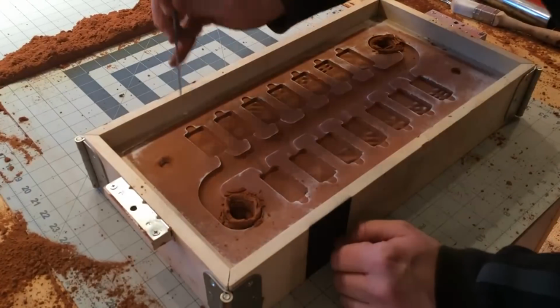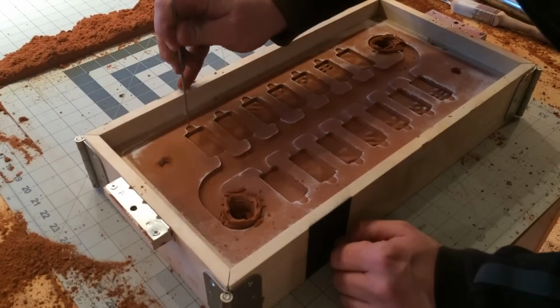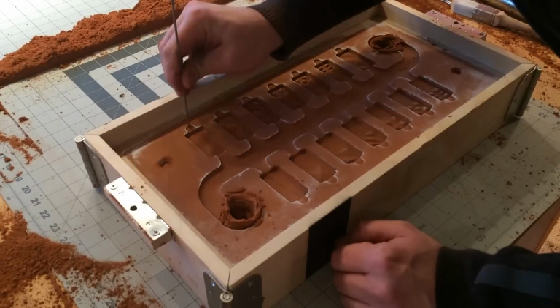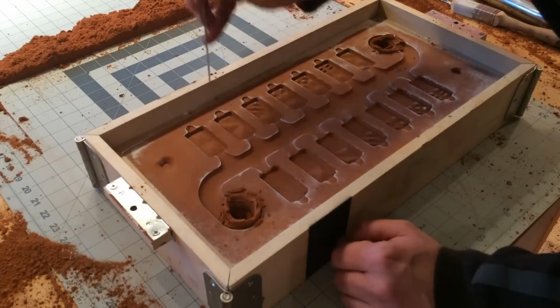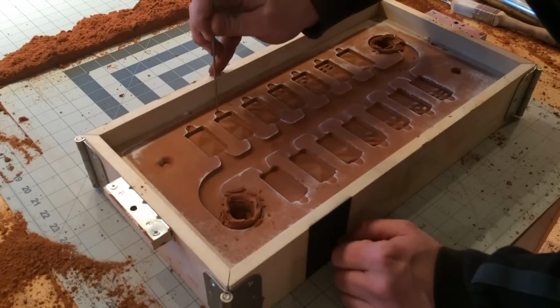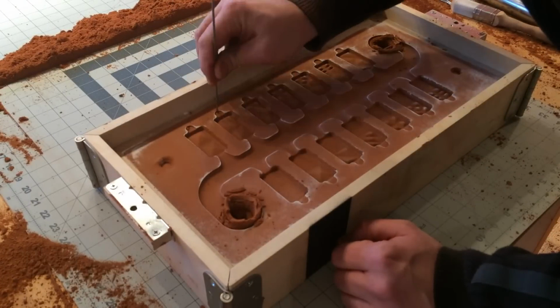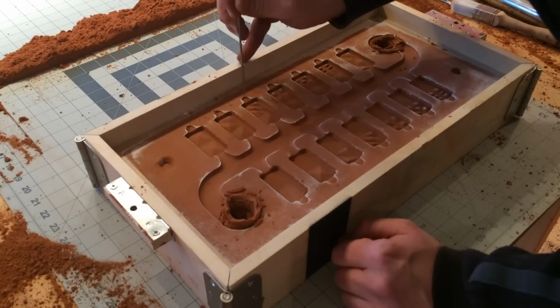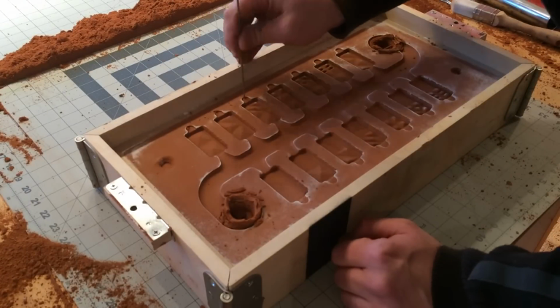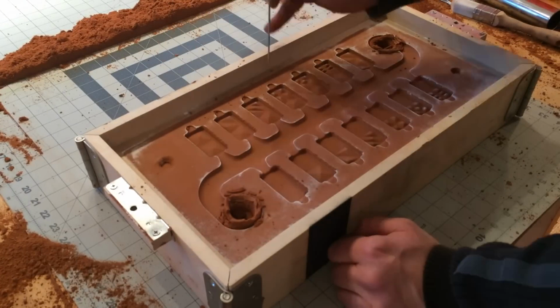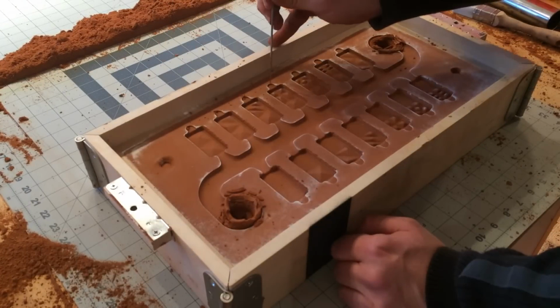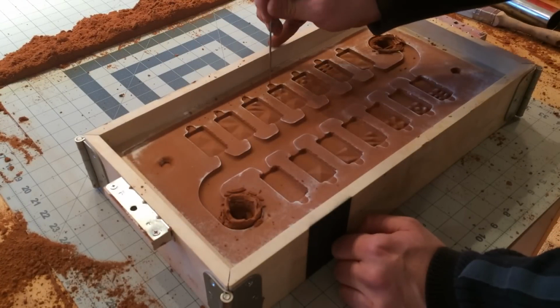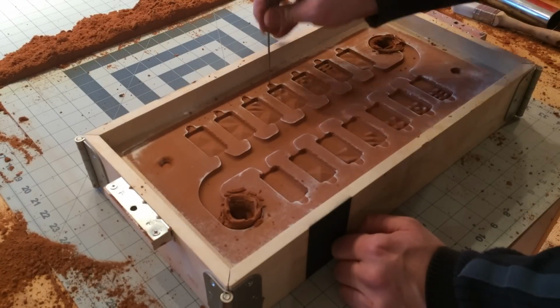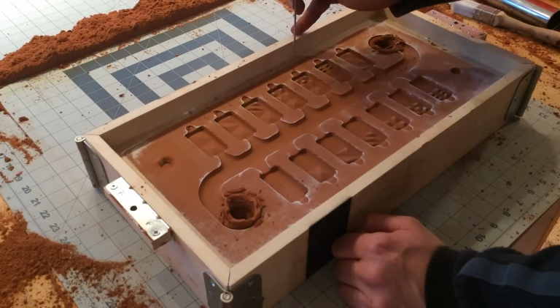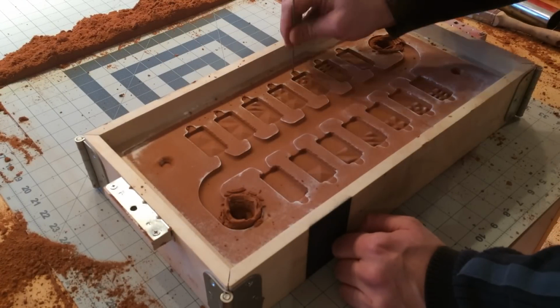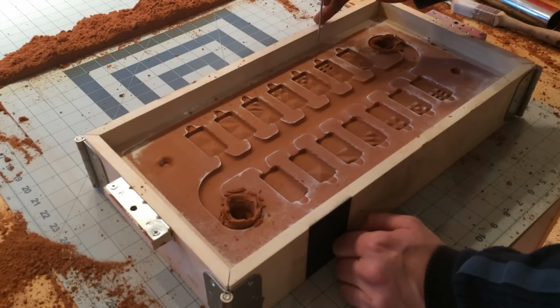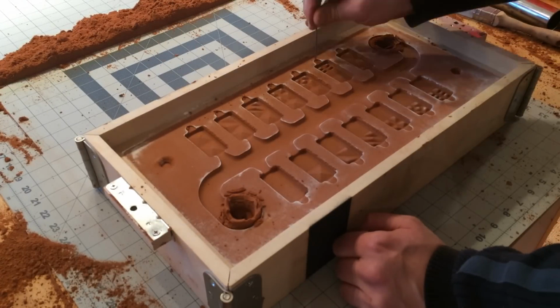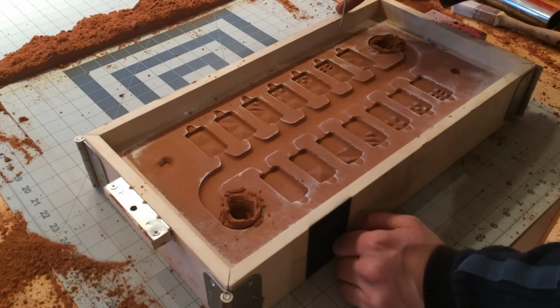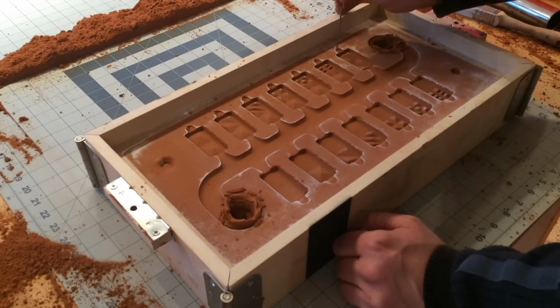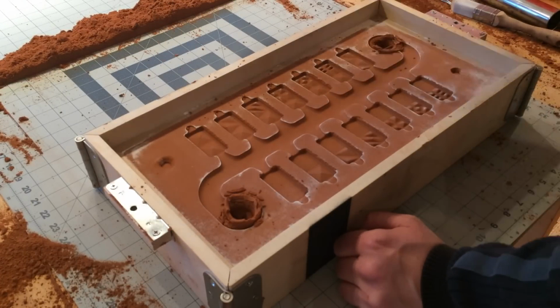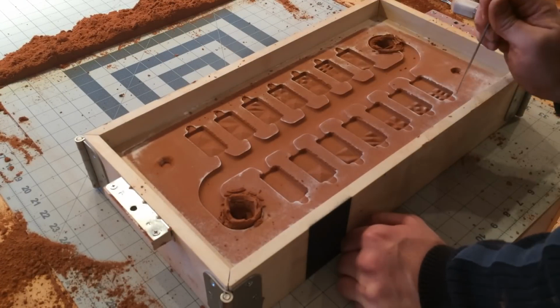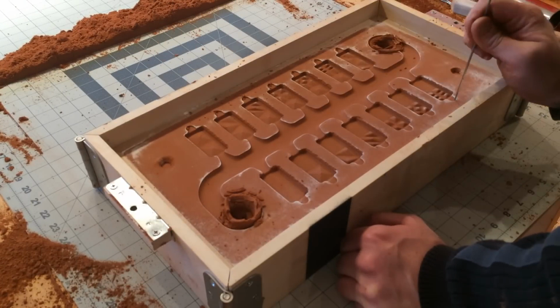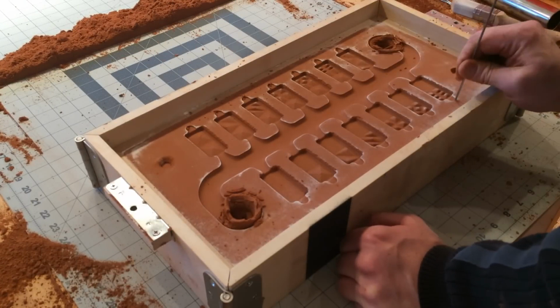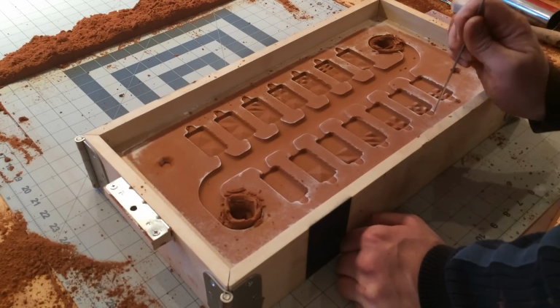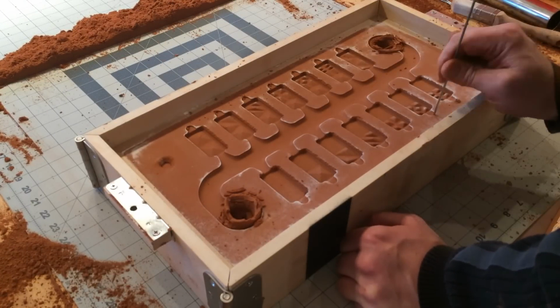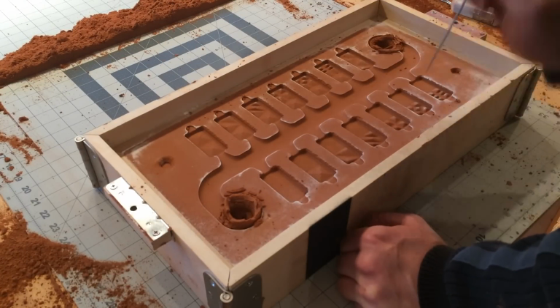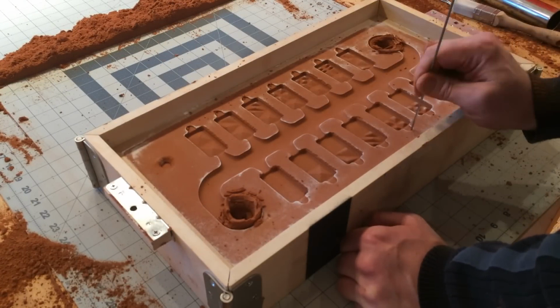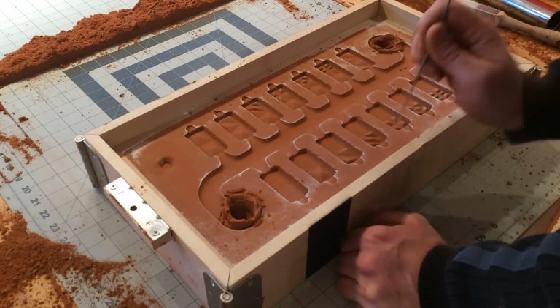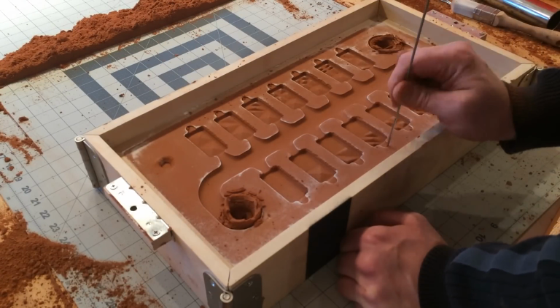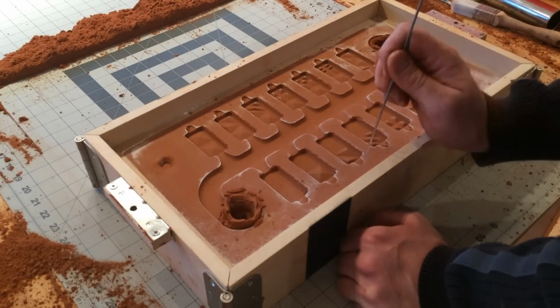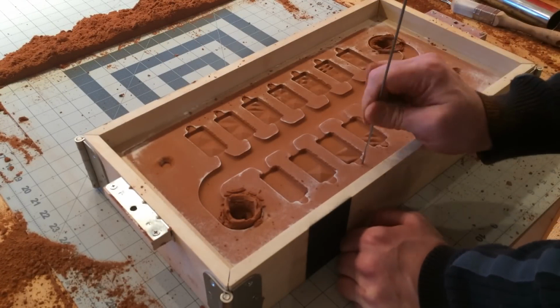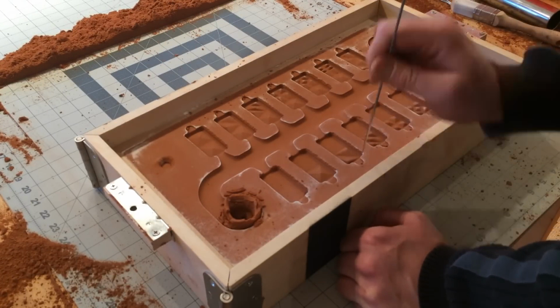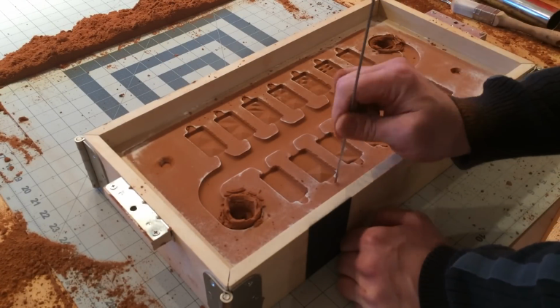These are vent holes to help the aluminum fill the dominoes and allow for an easy escape for trapped gases.